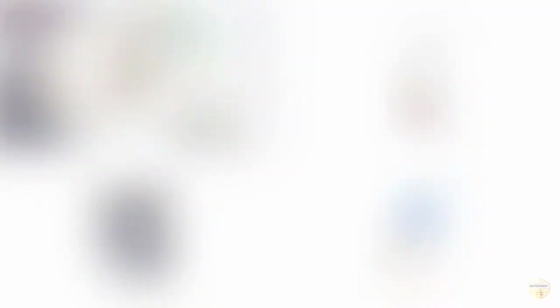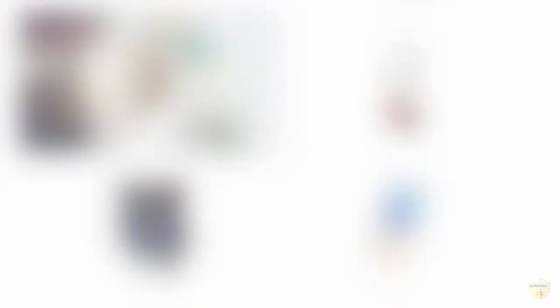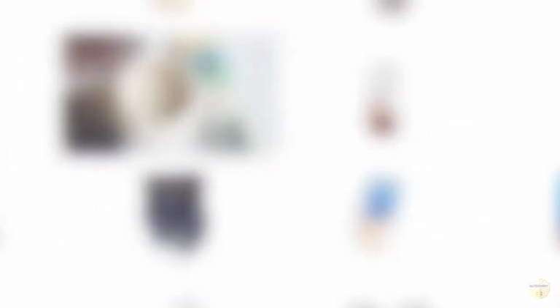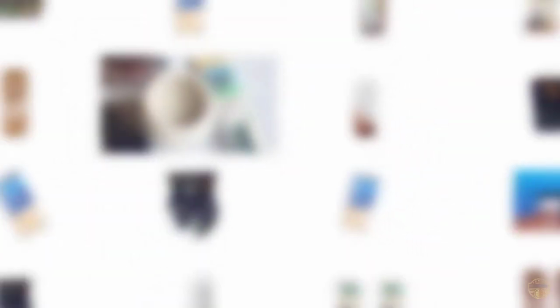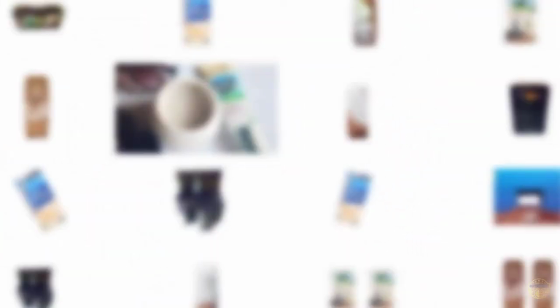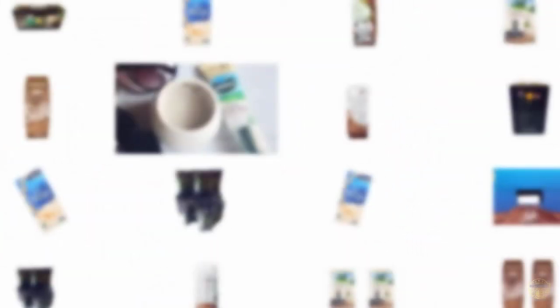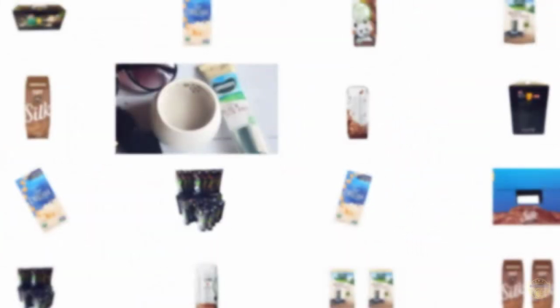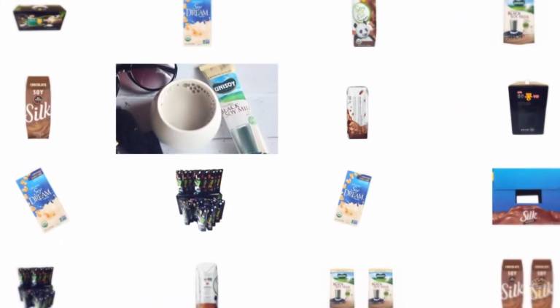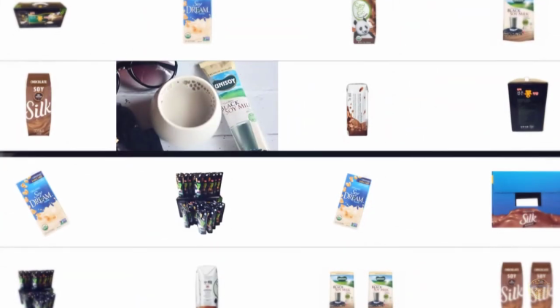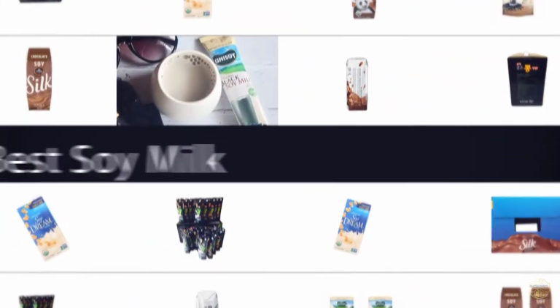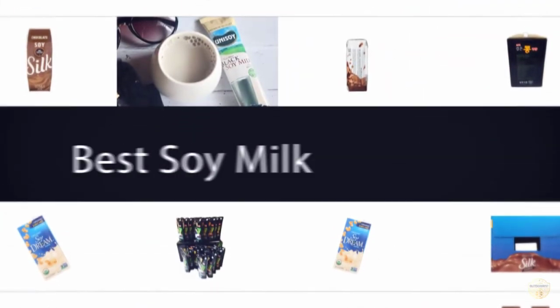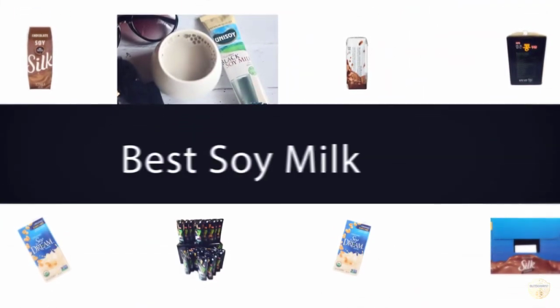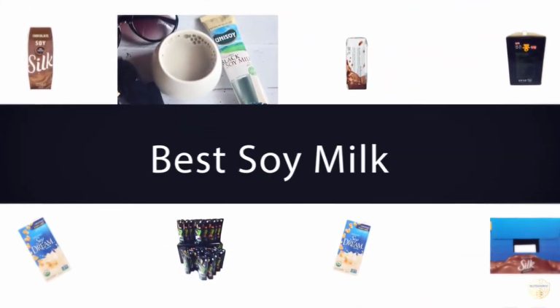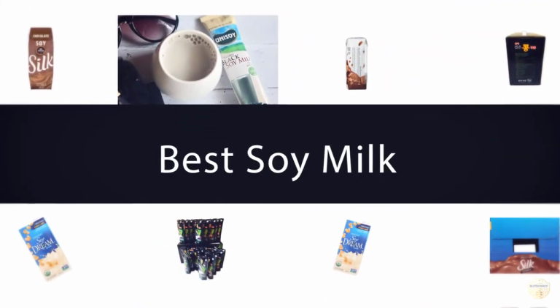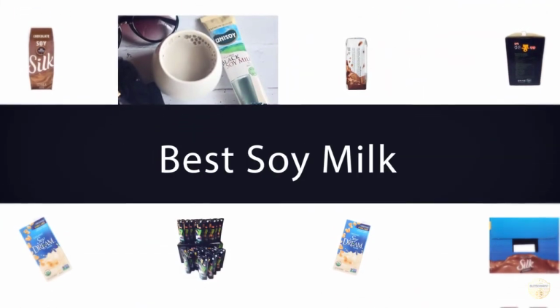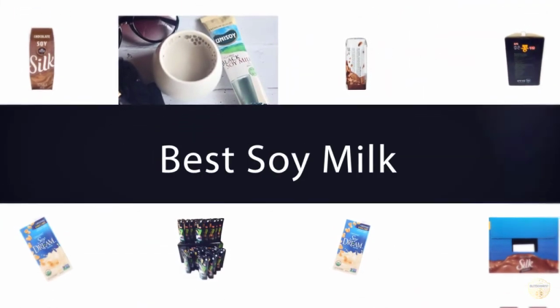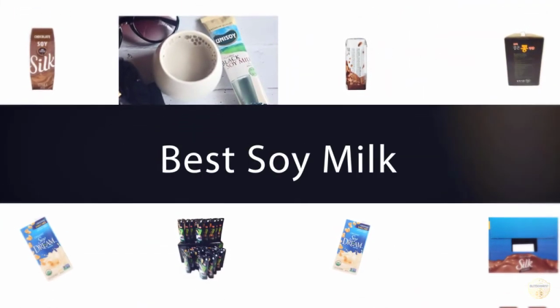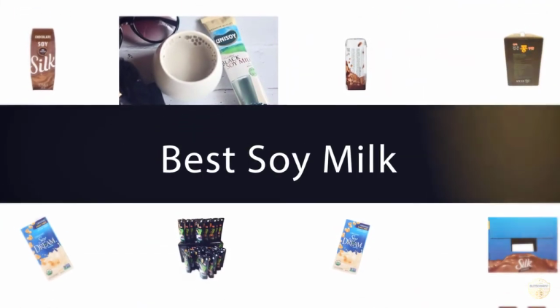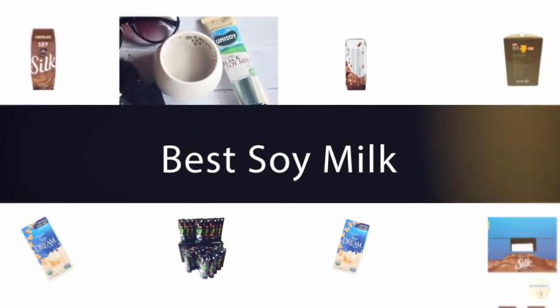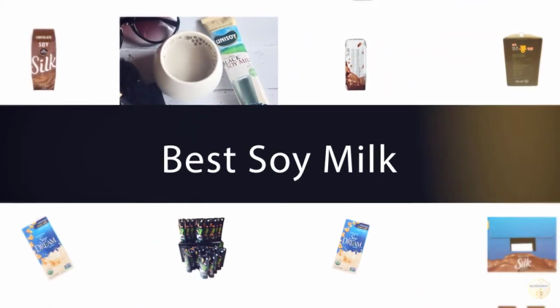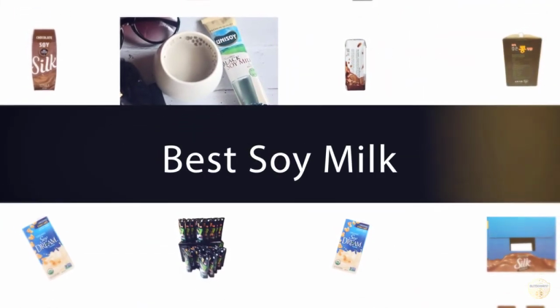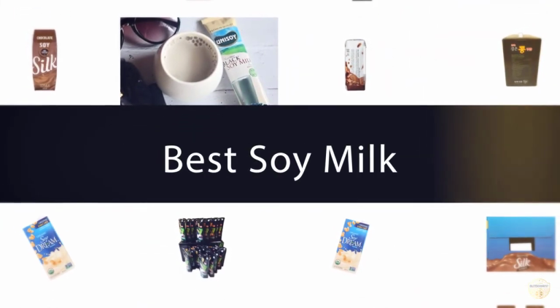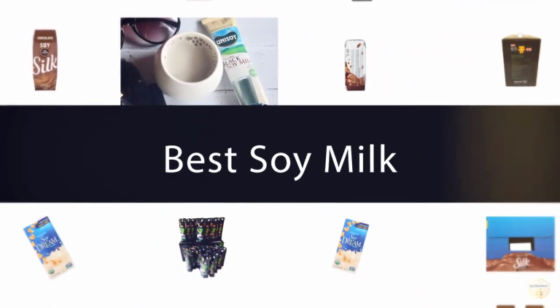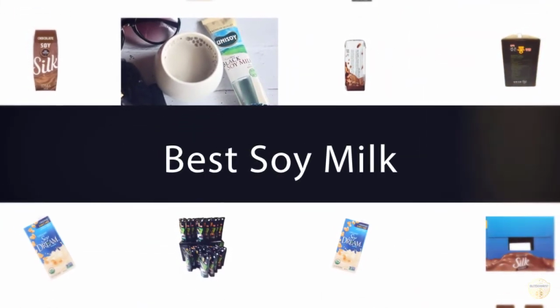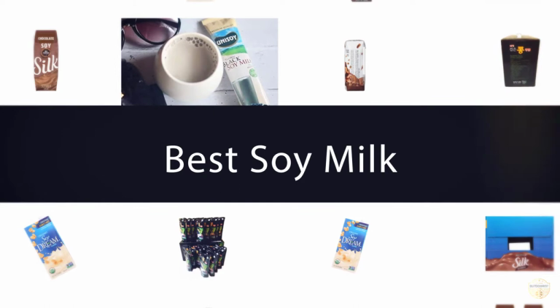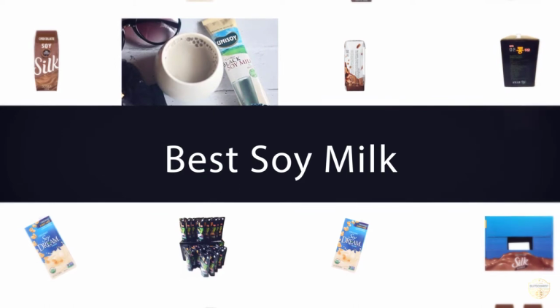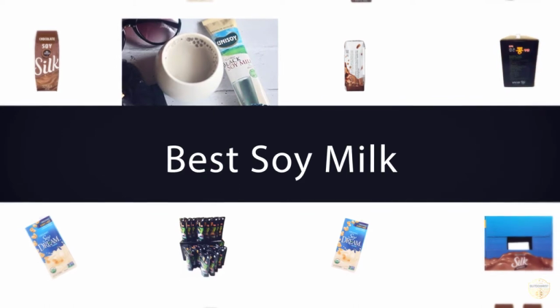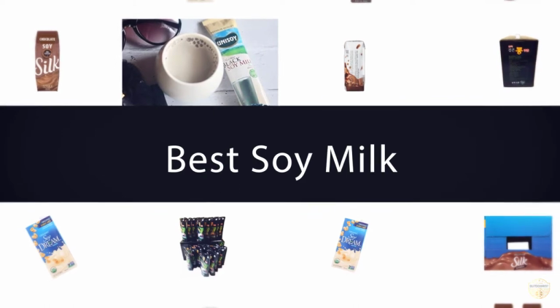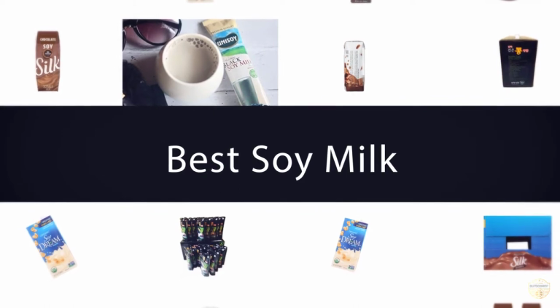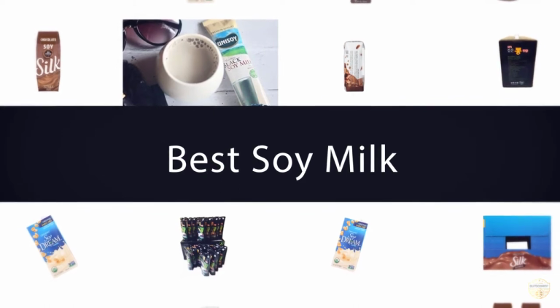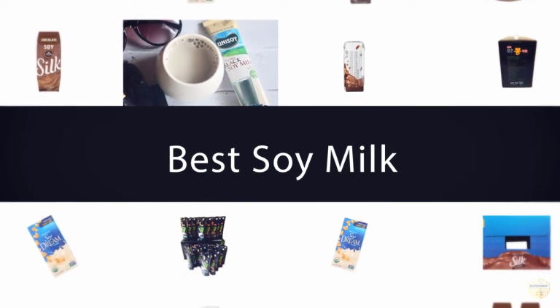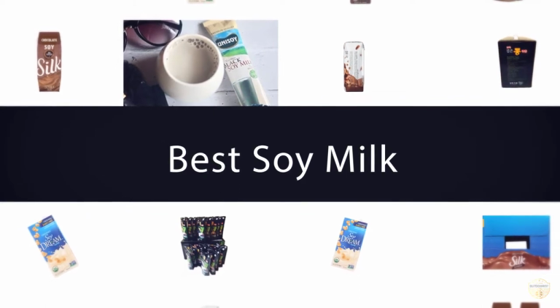If you are looking for the best soy milk, here is a collection you have got to see. Let's get started.